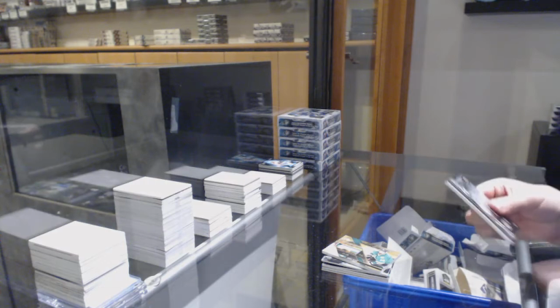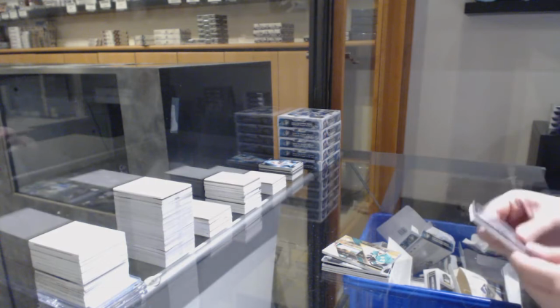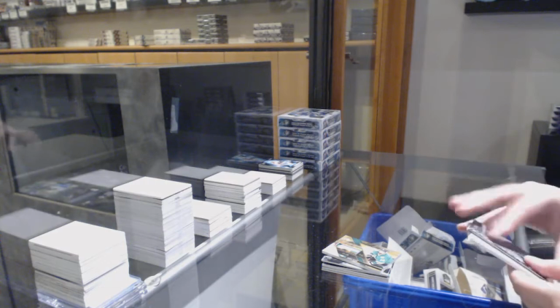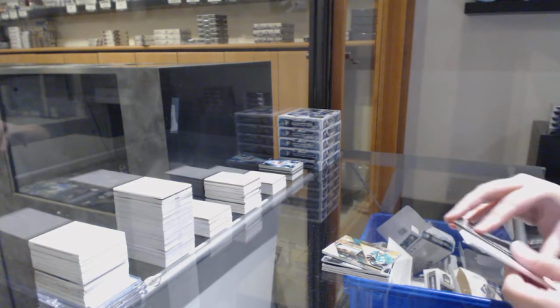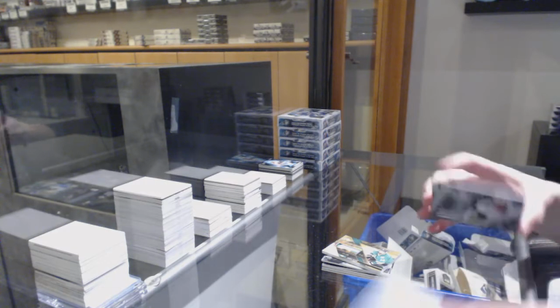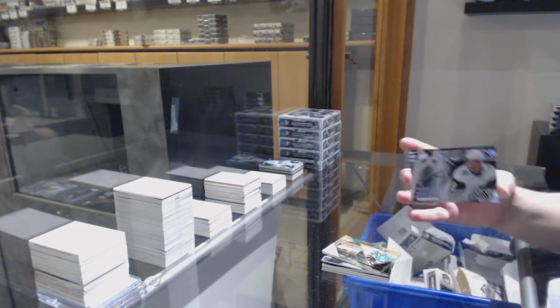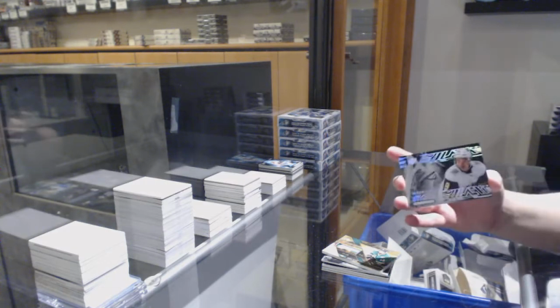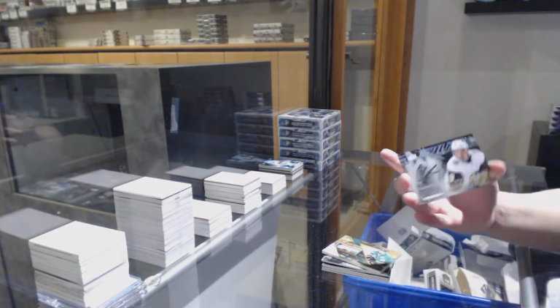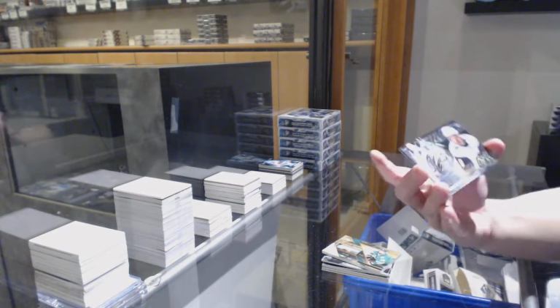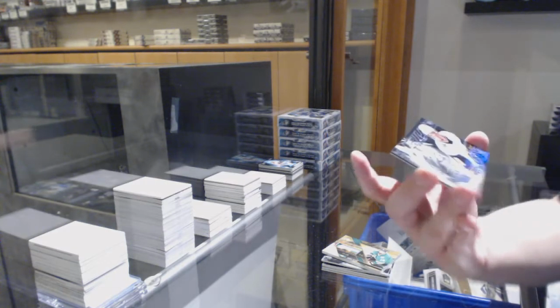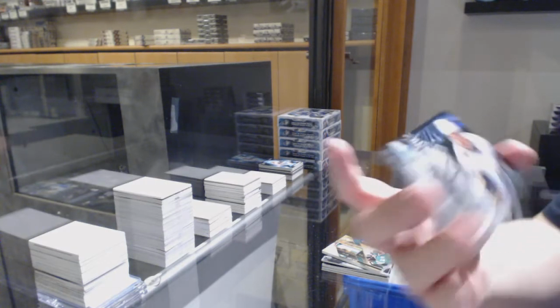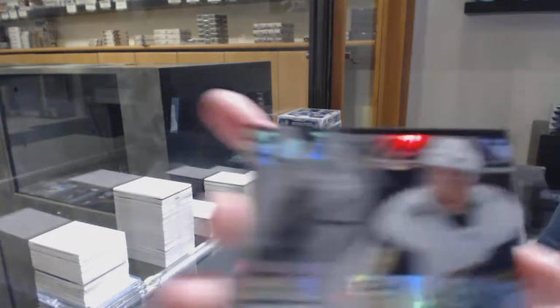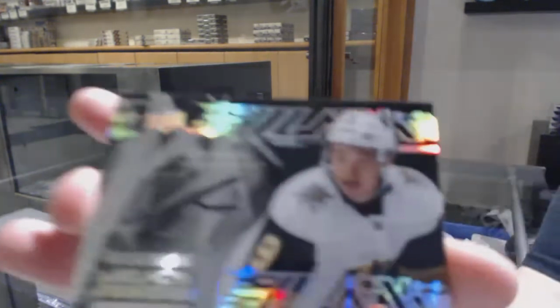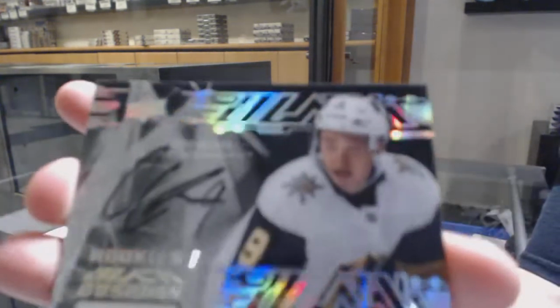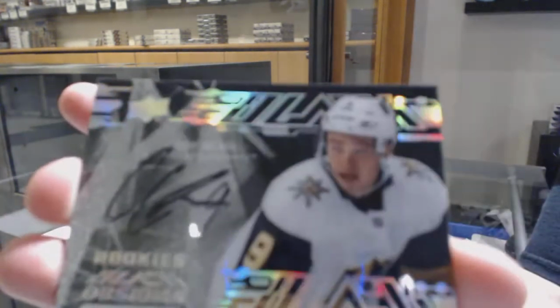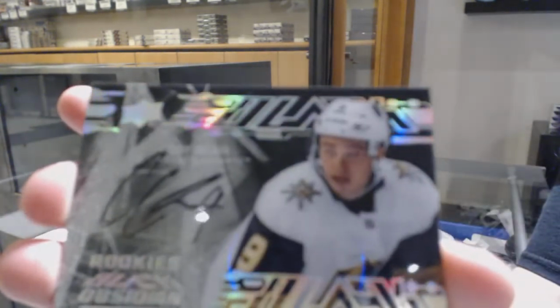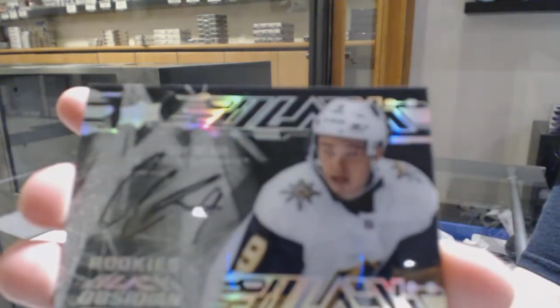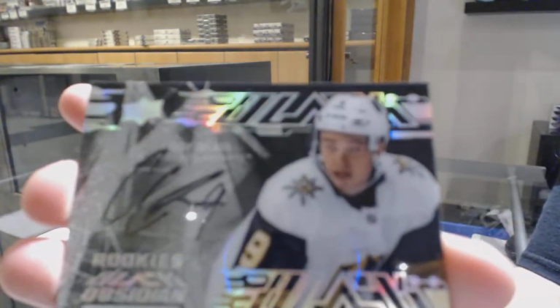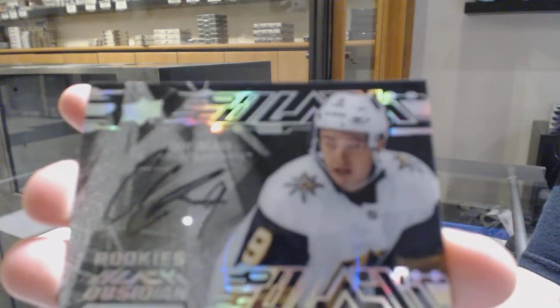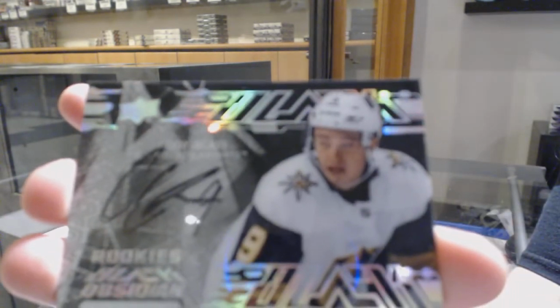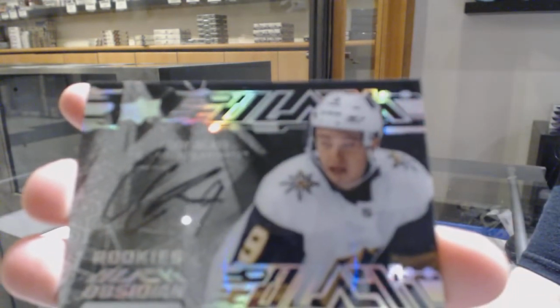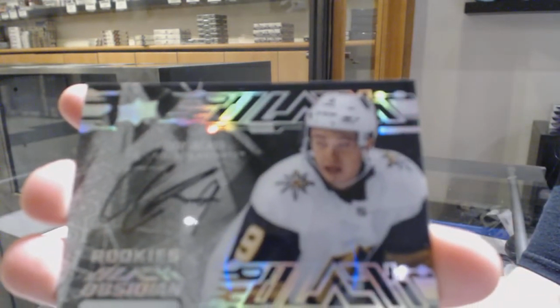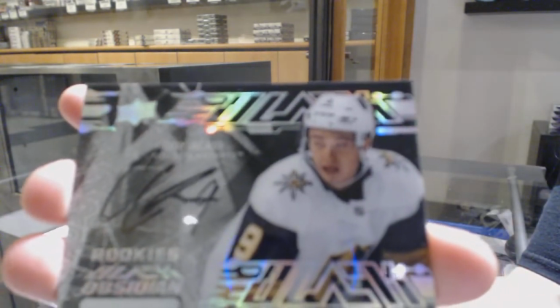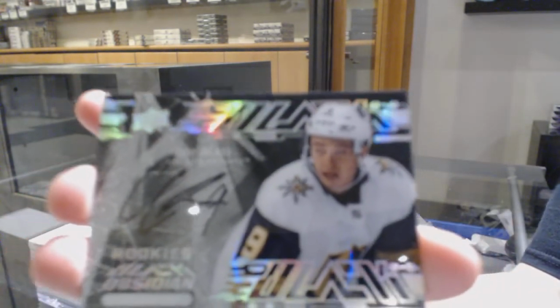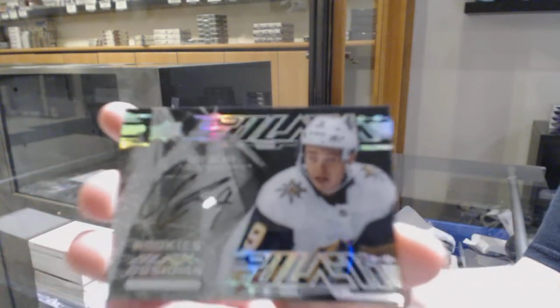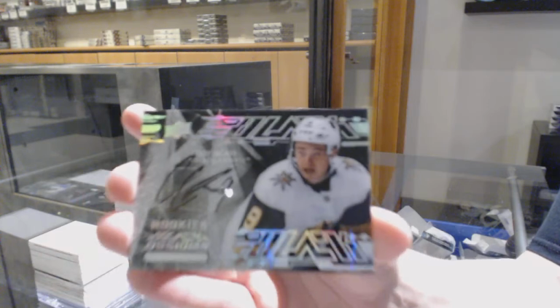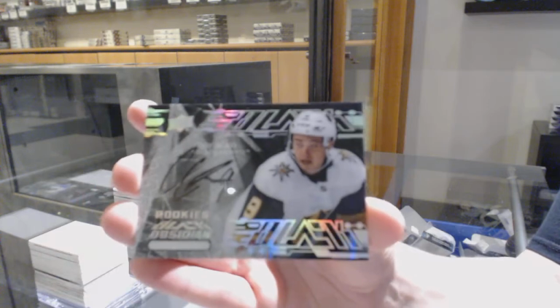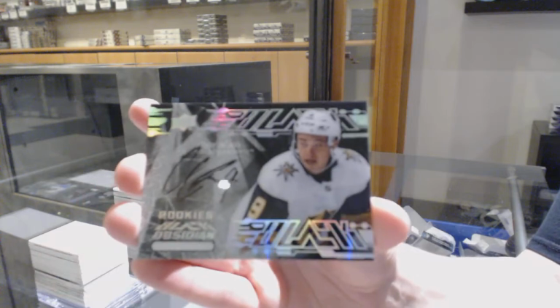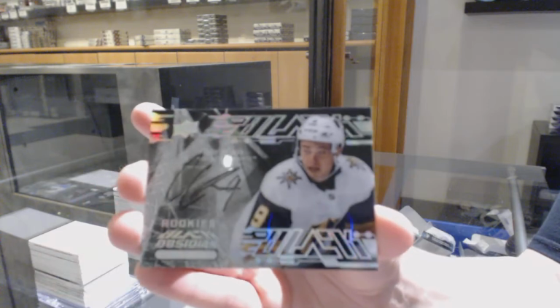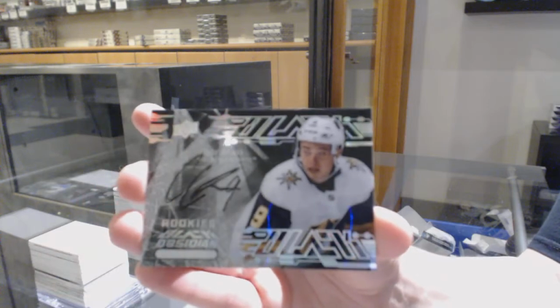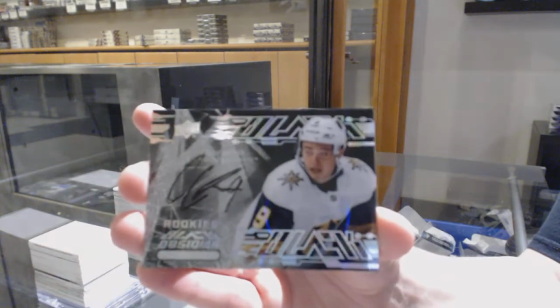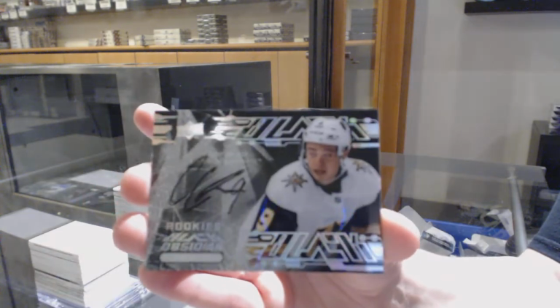And an Obsidian Scripps rookie auto for the Vegas Golden Knights — Cody Glass.